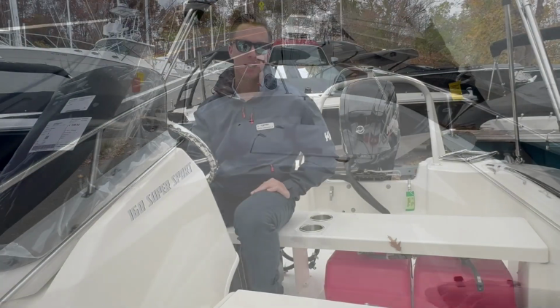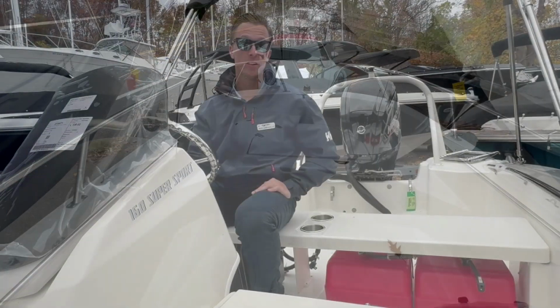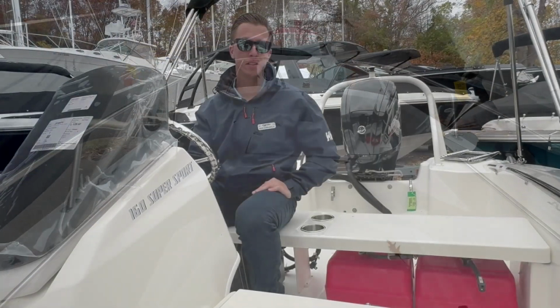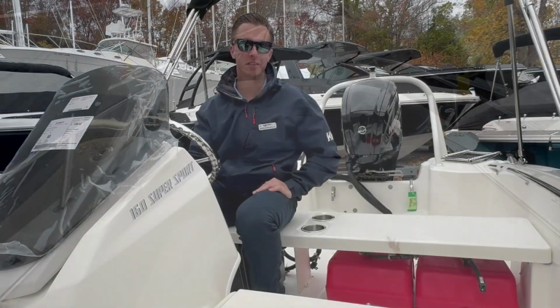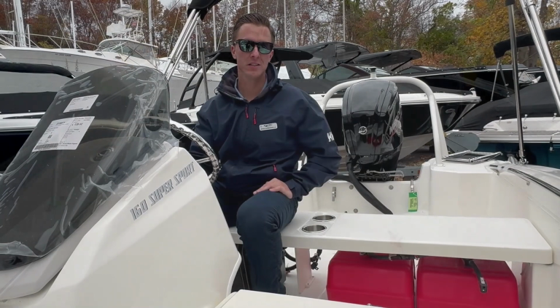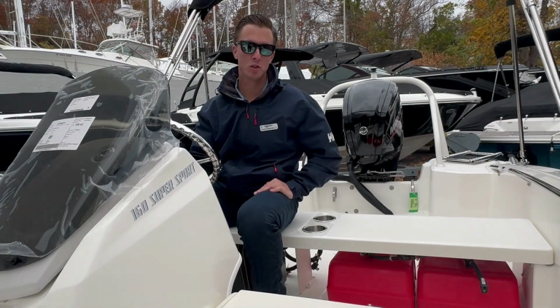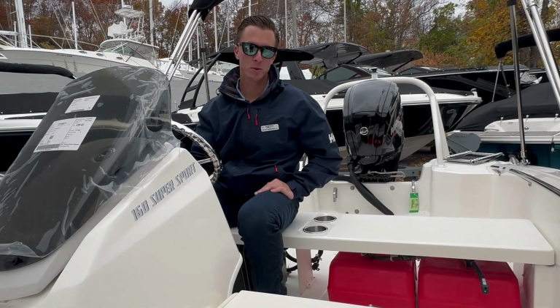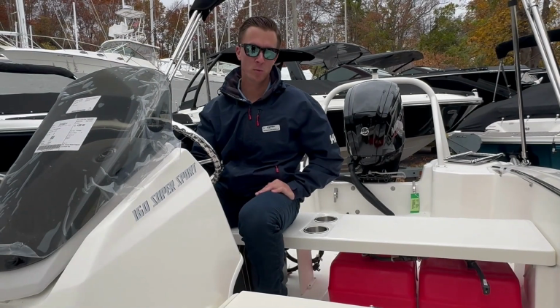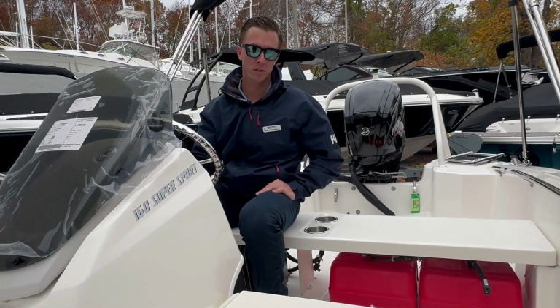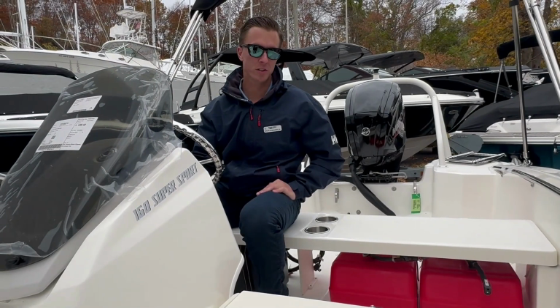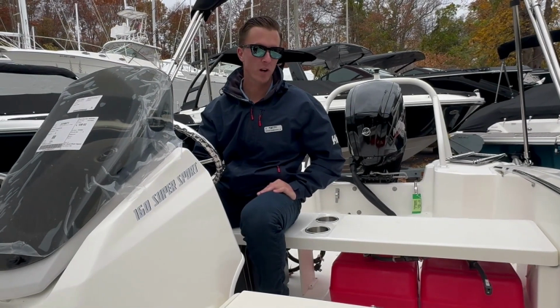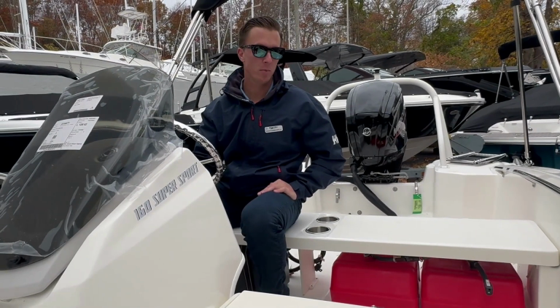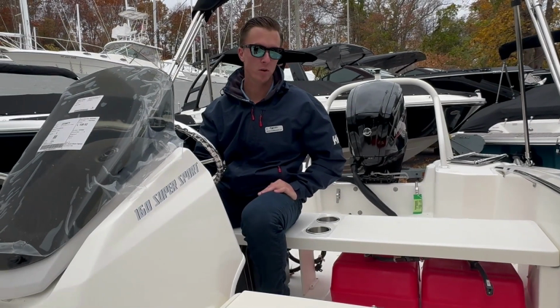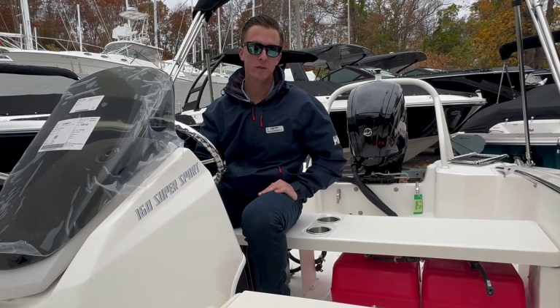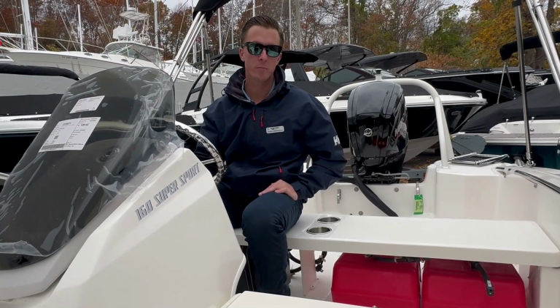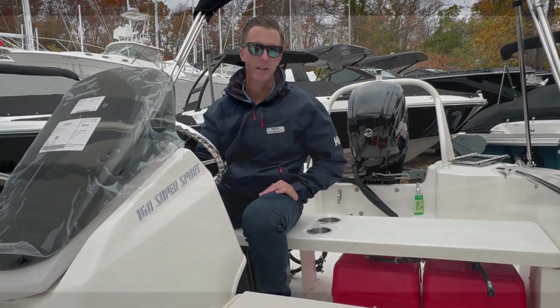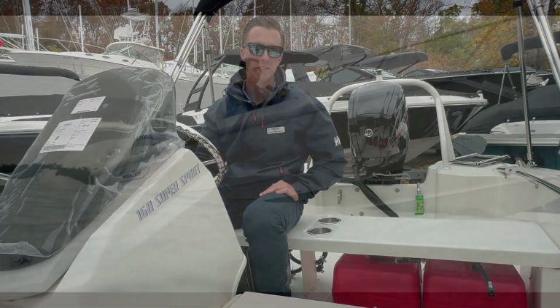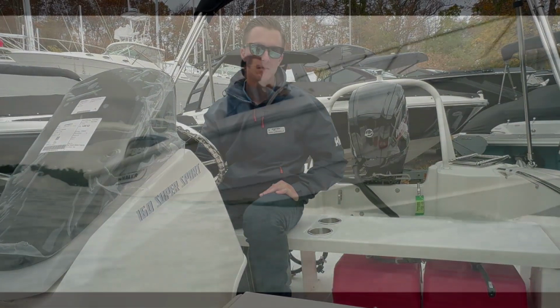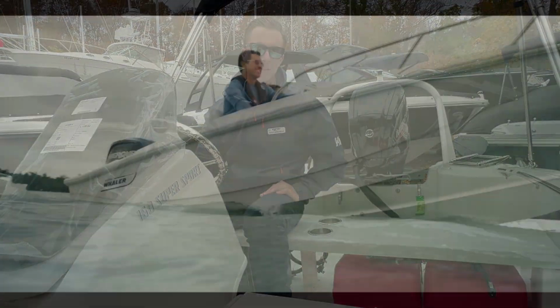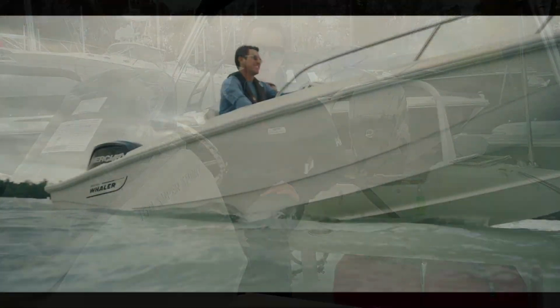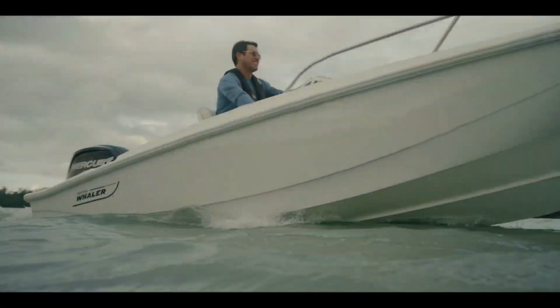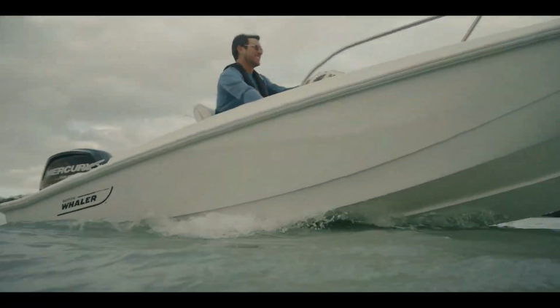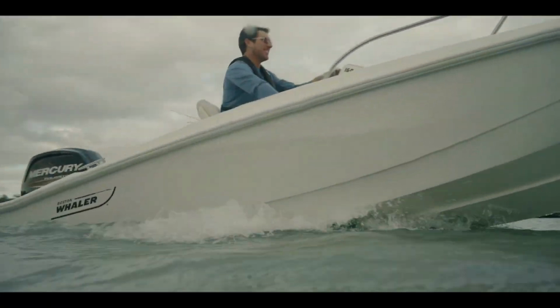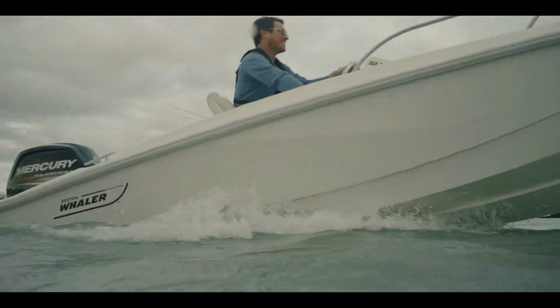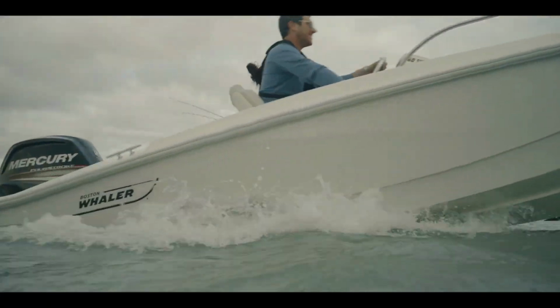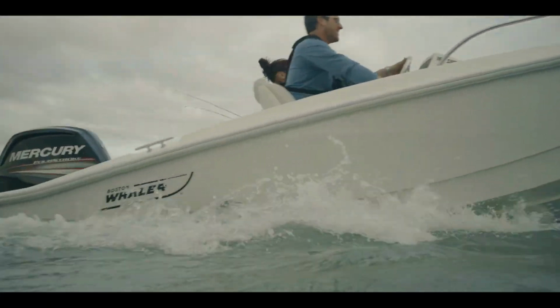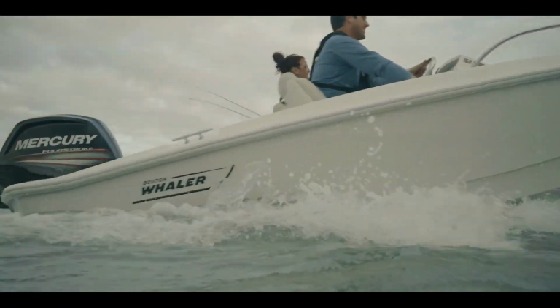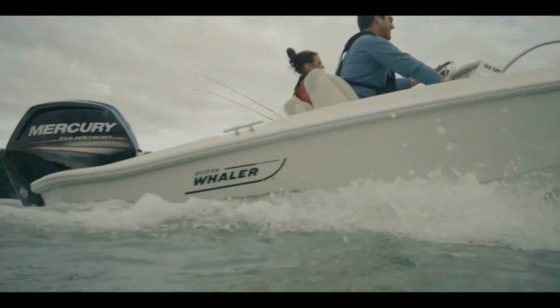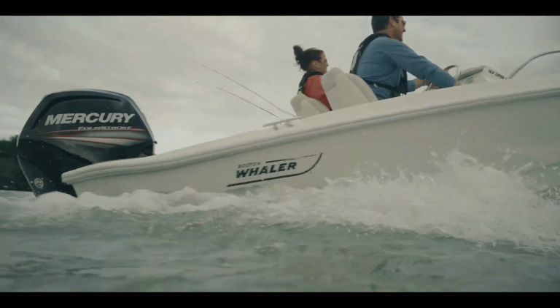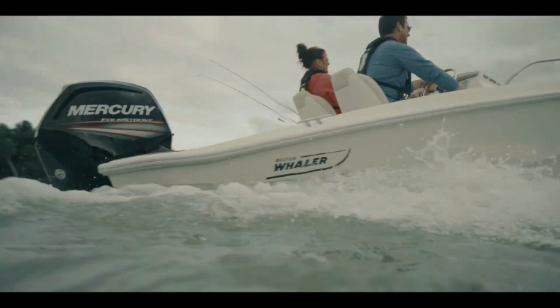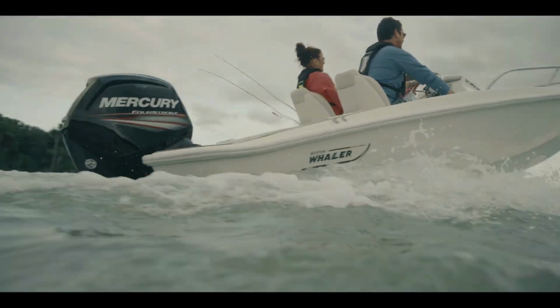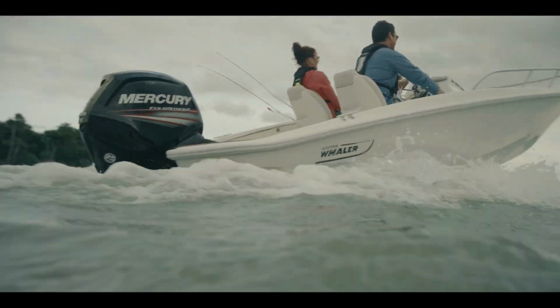The 16 Supersport is a great boat for the bays, the harbors, or any calm days on the ocean.